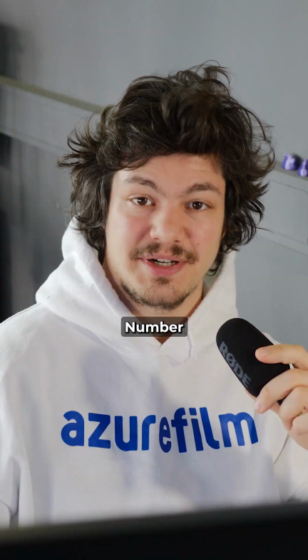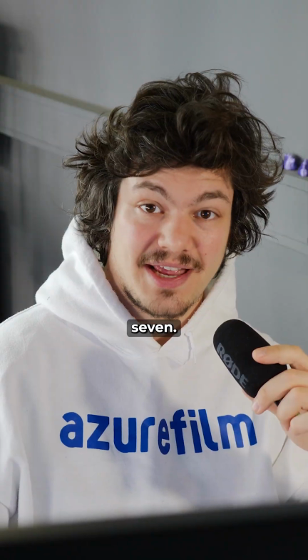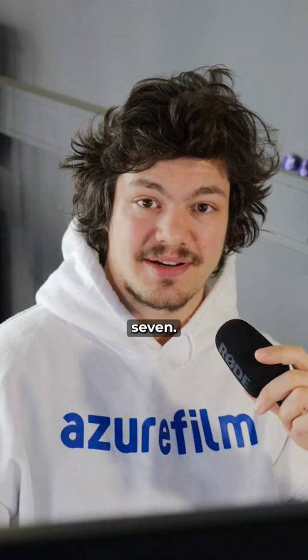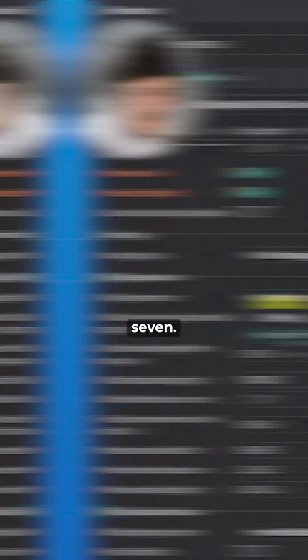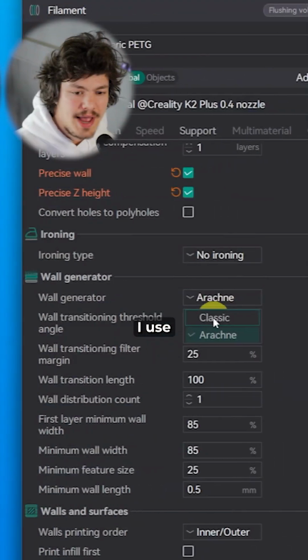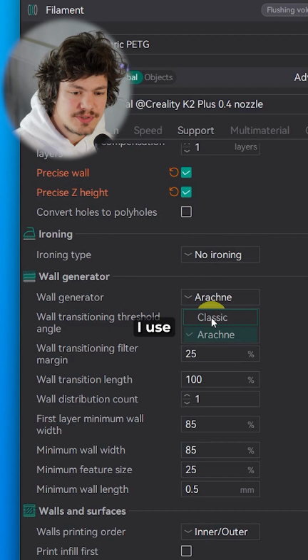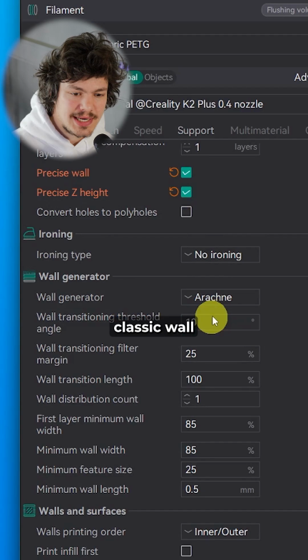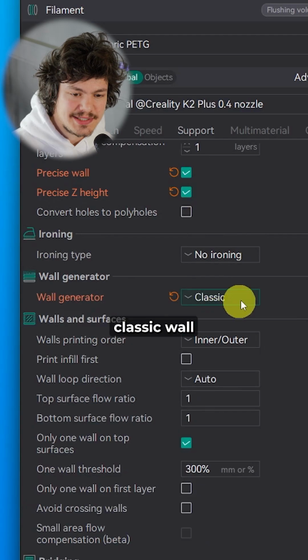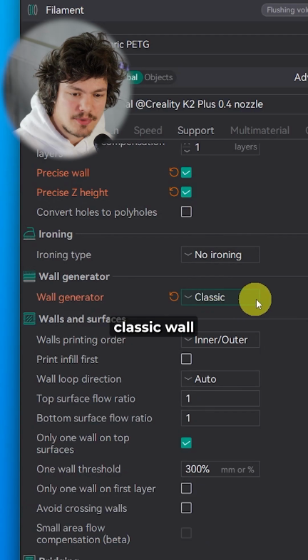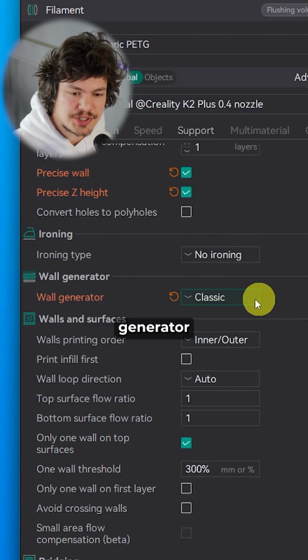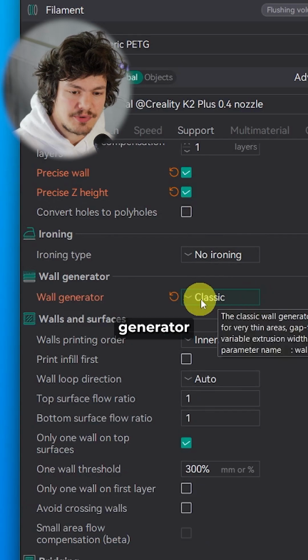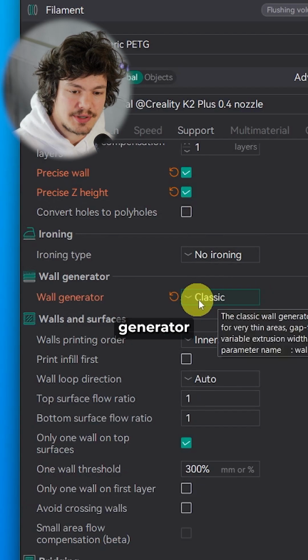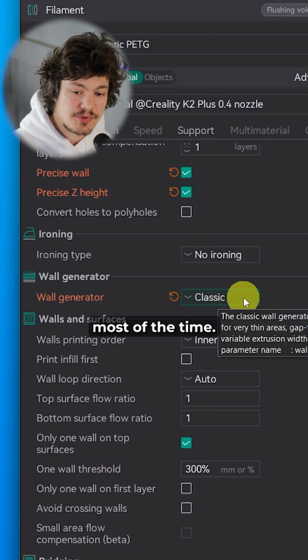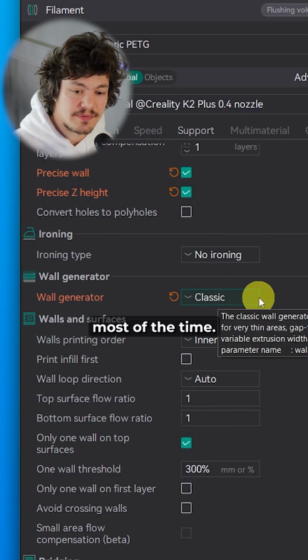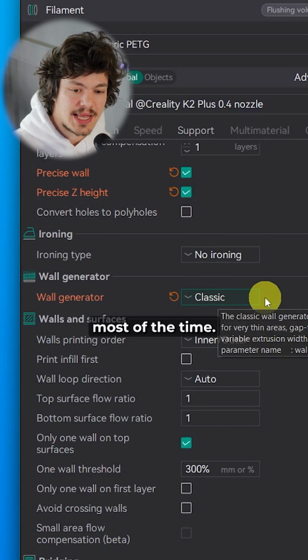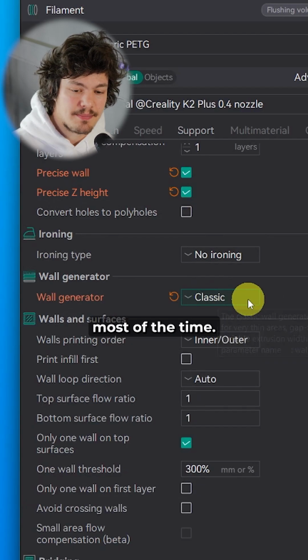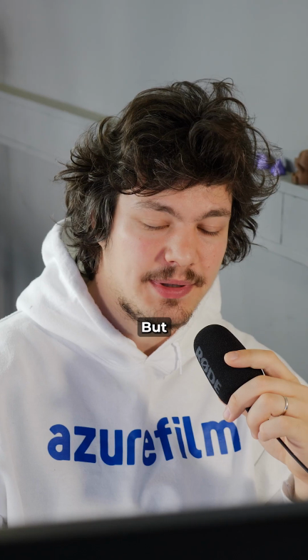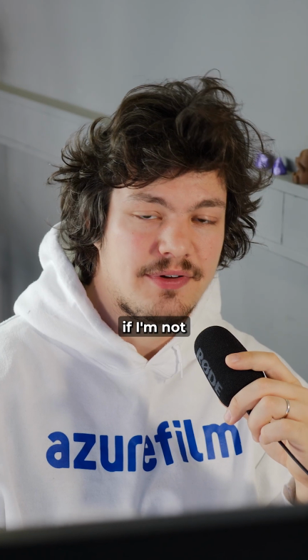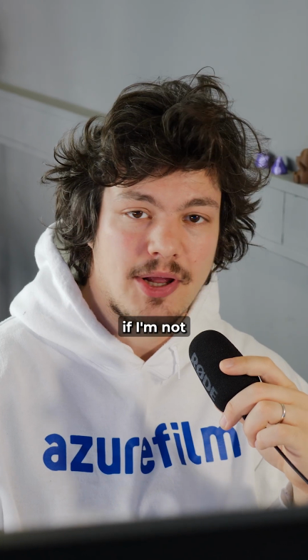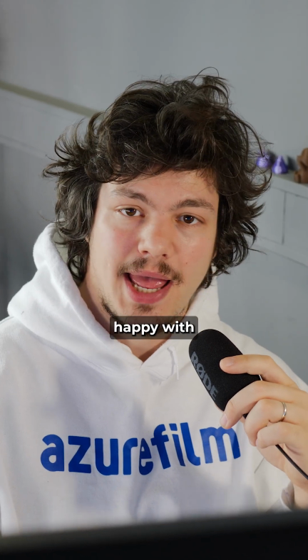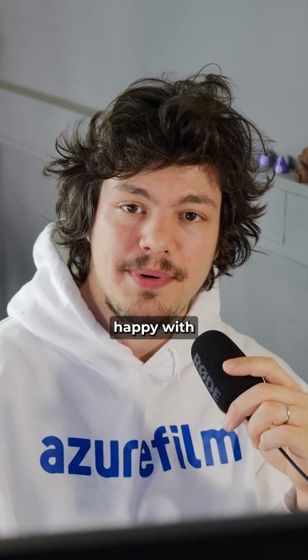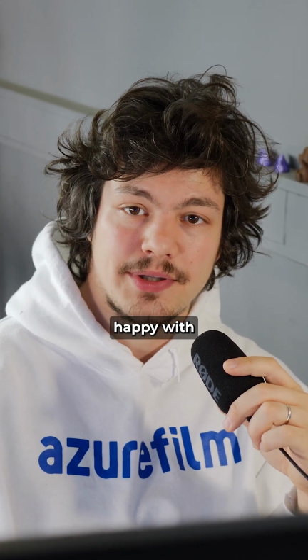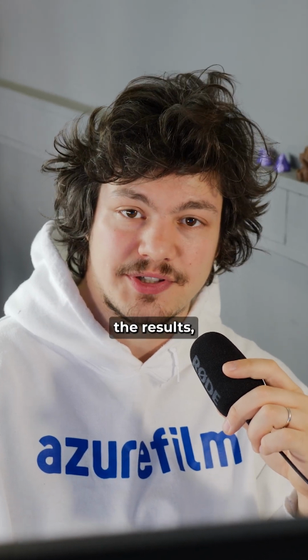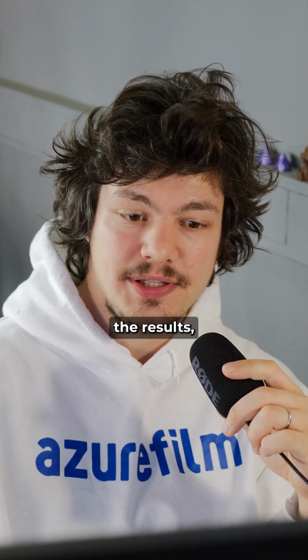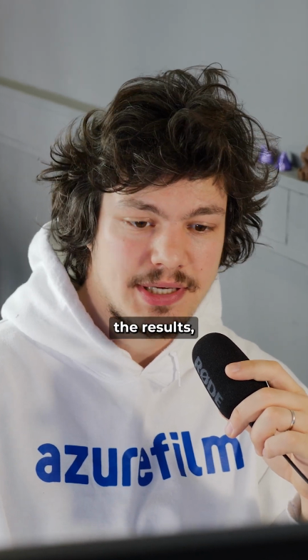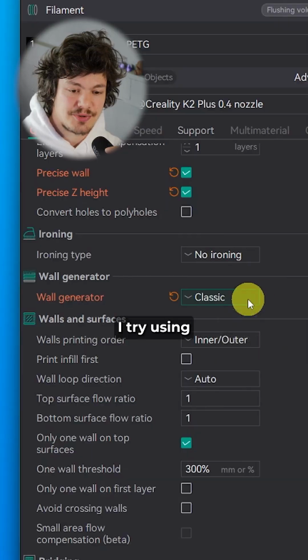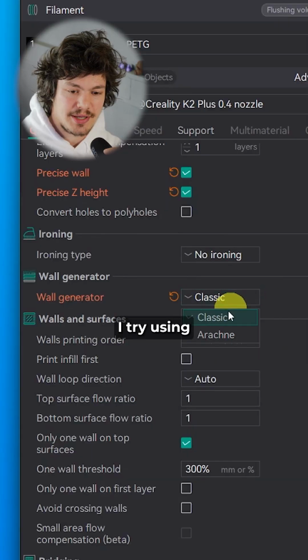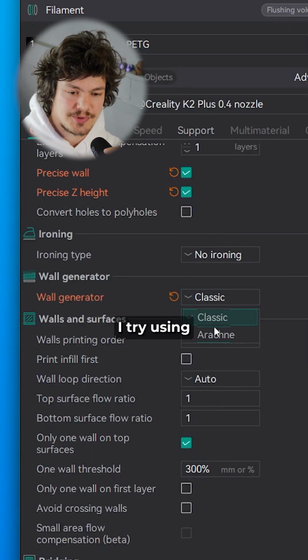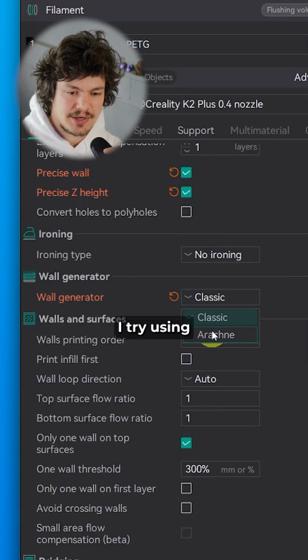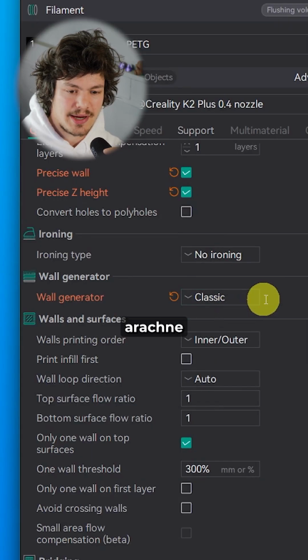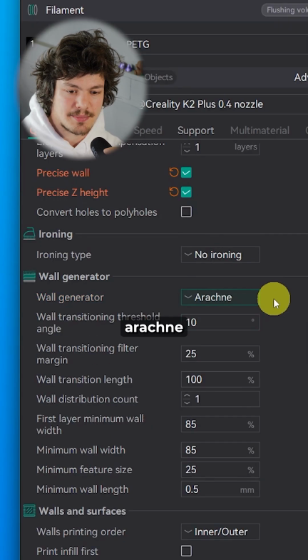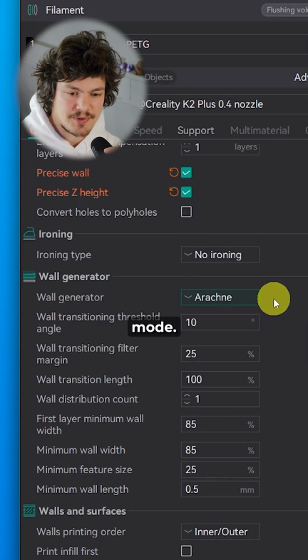Number 7: I use classic wall generator most of the time, but if I'm not happy with the results, I try using Arachne mode.